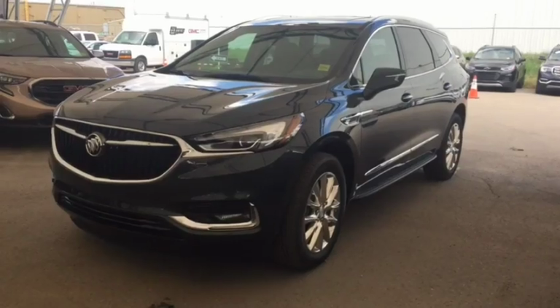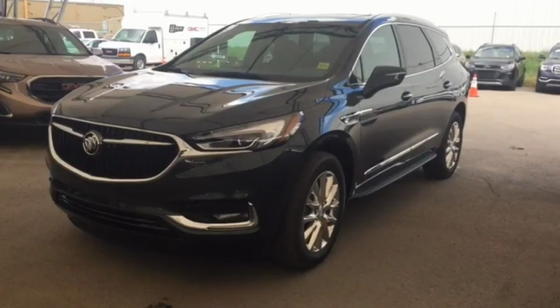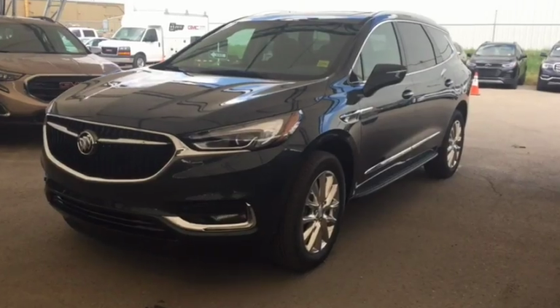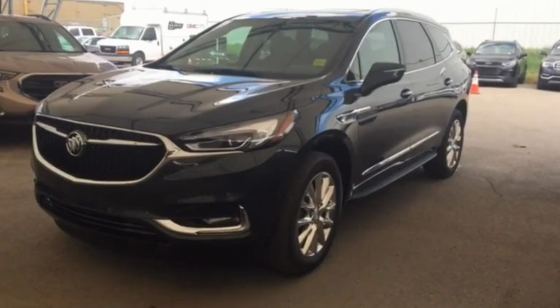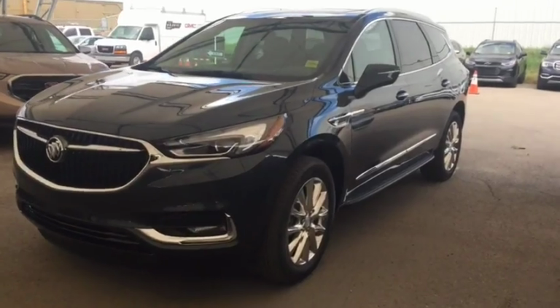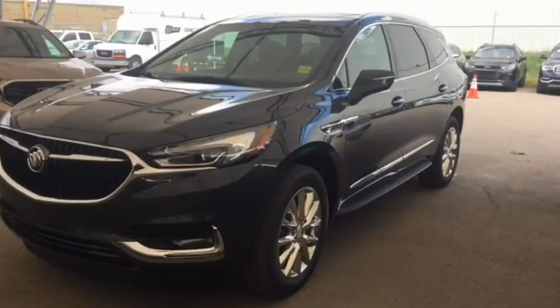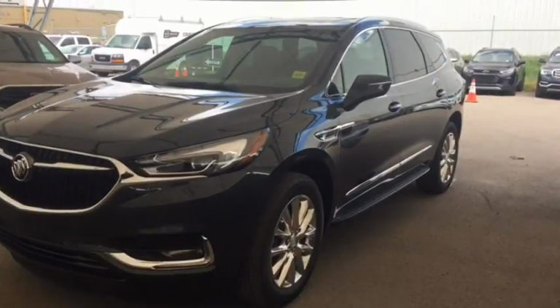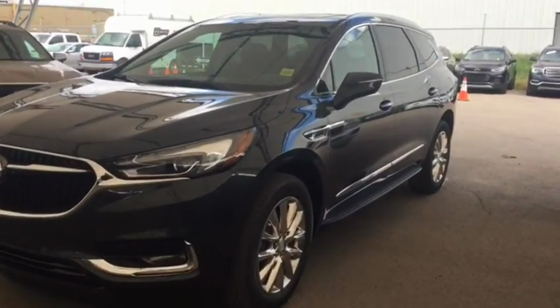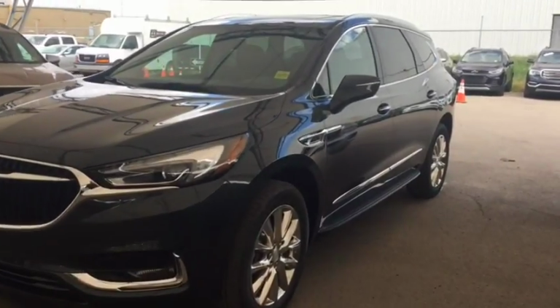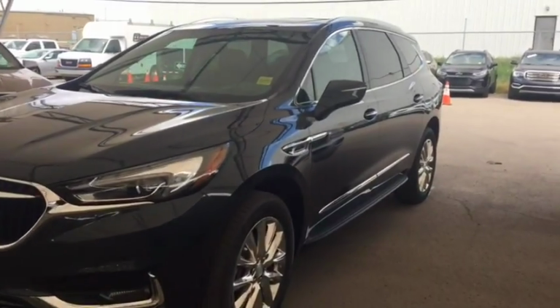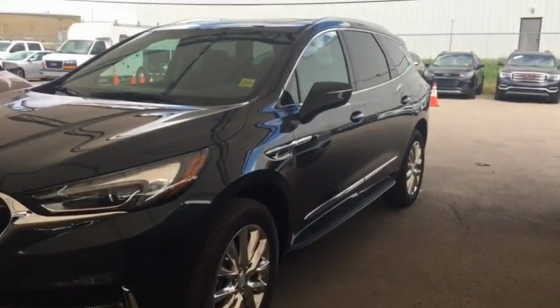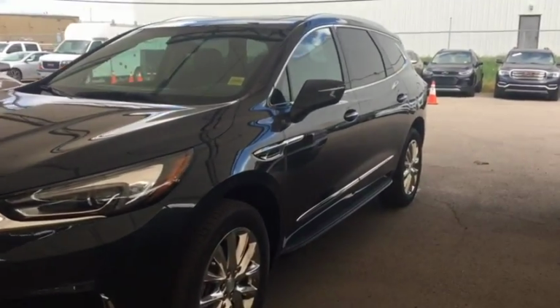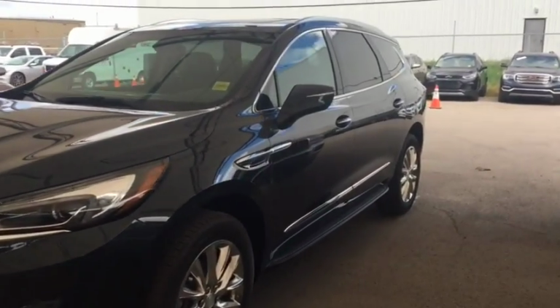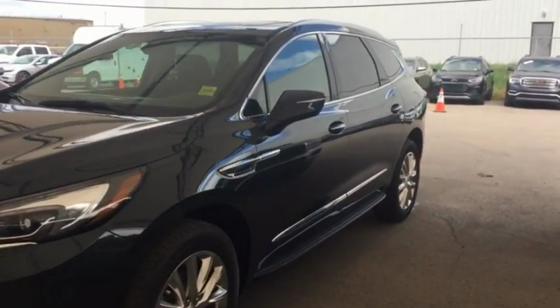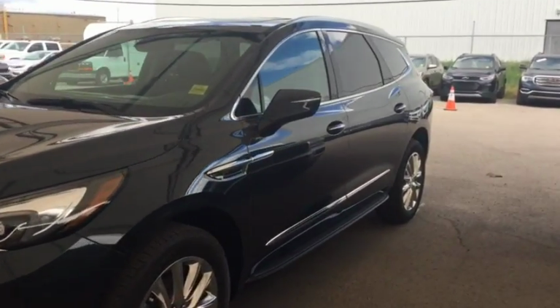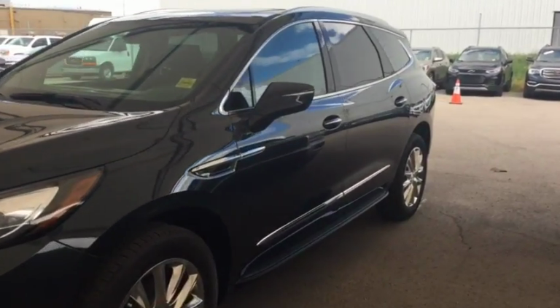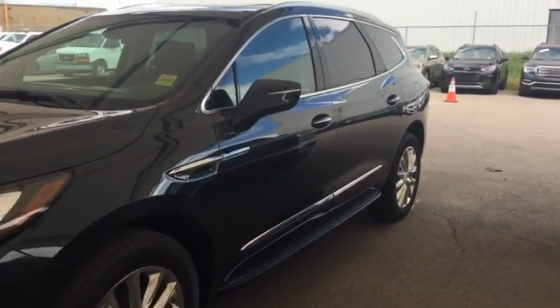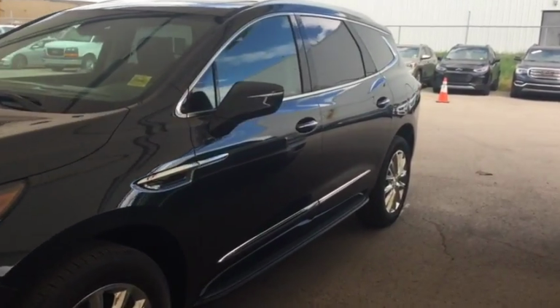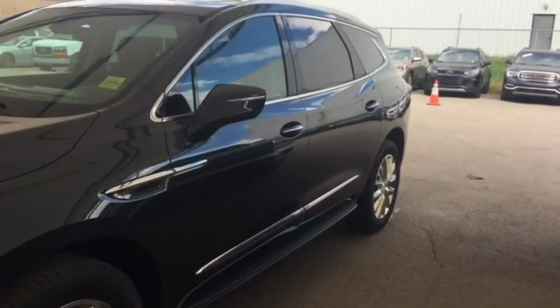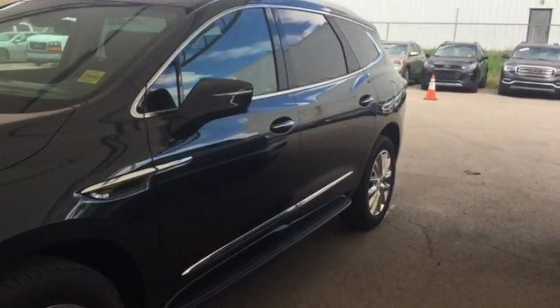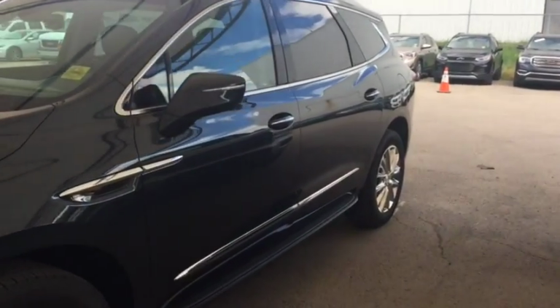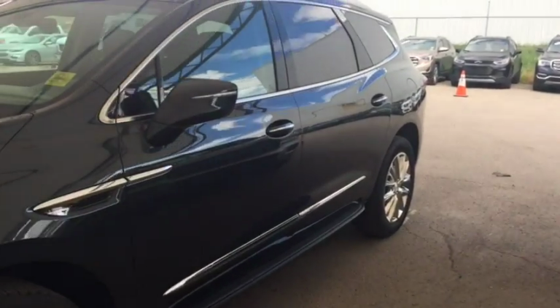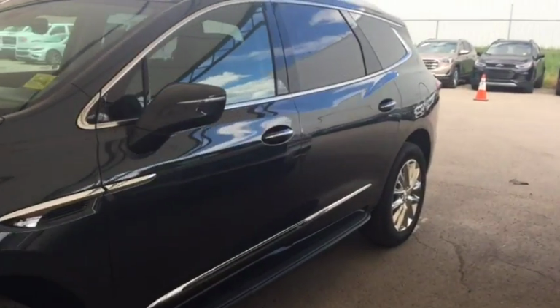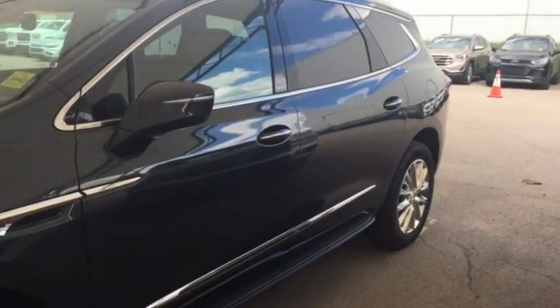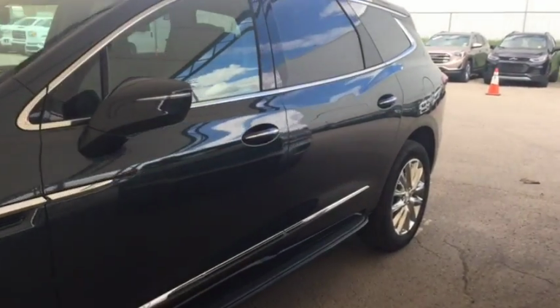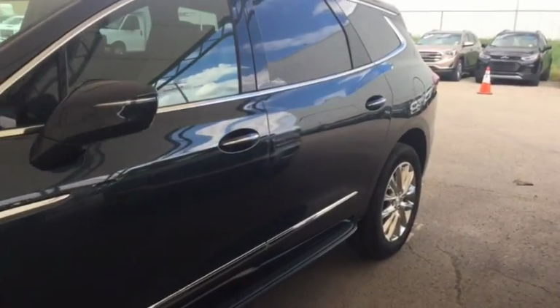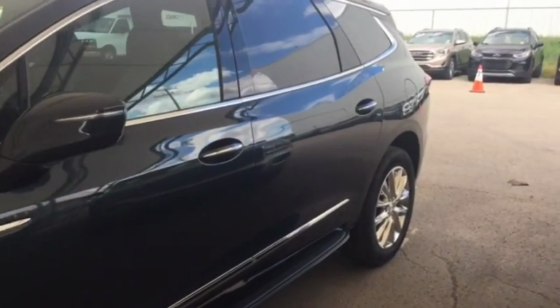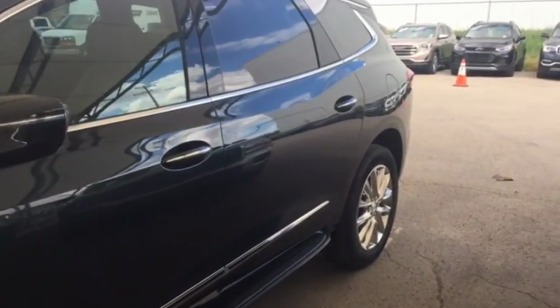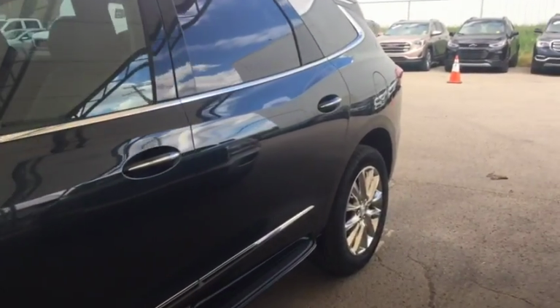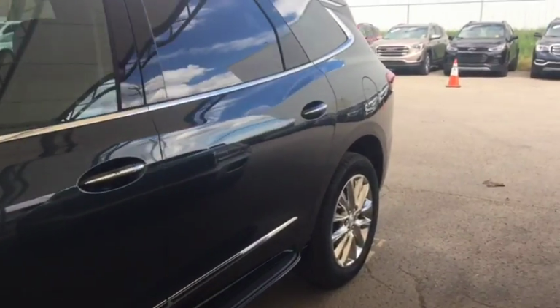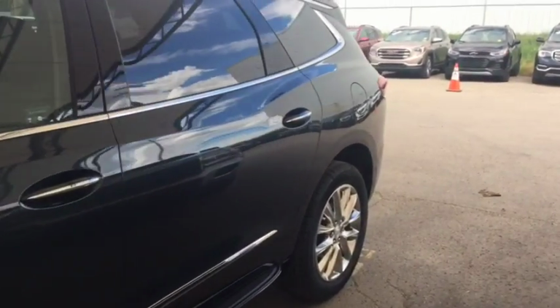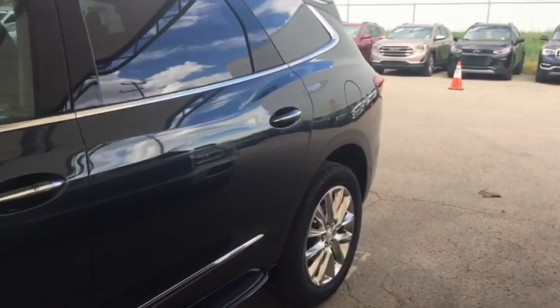Welcome to Davis Chevrolet. This is the 2018 Buick Enclave in the colour grey.